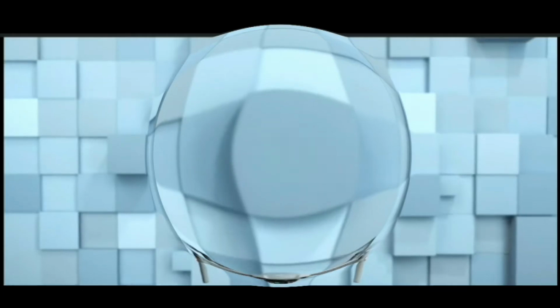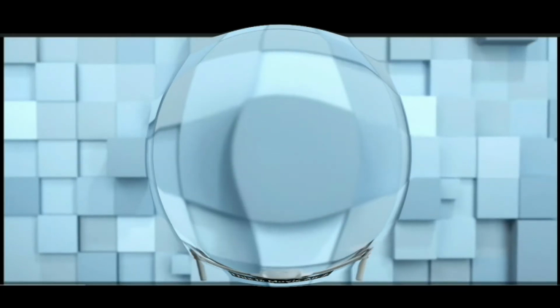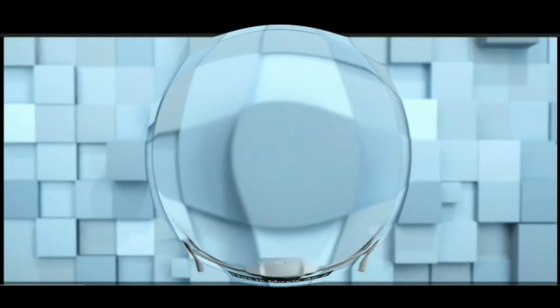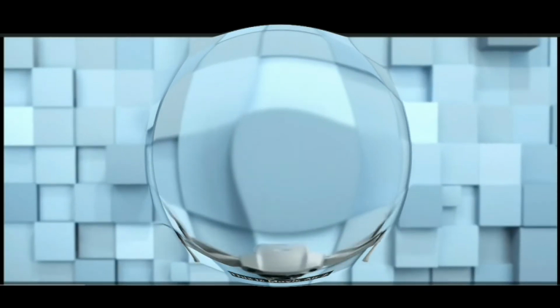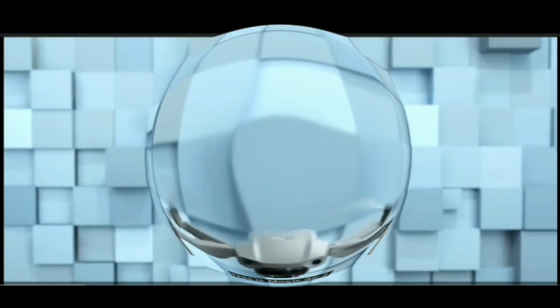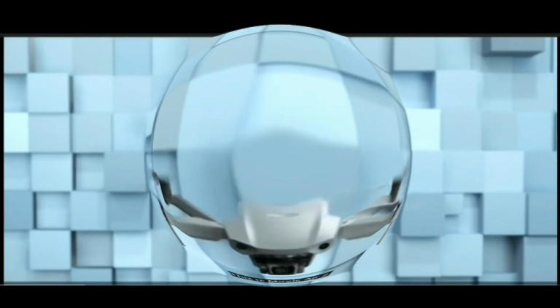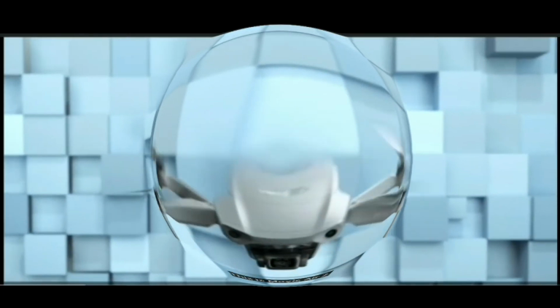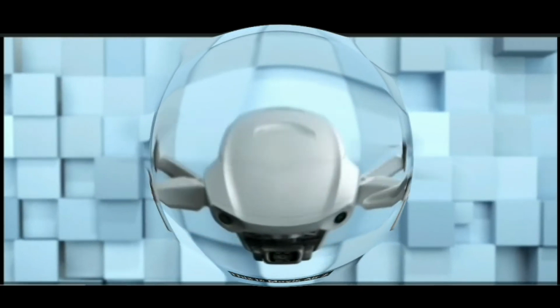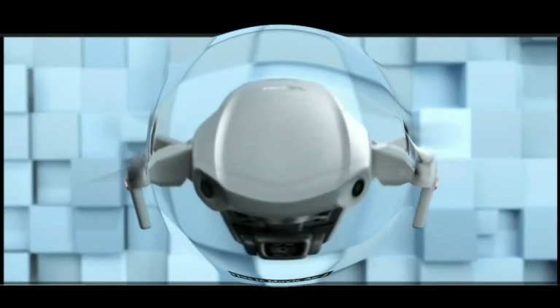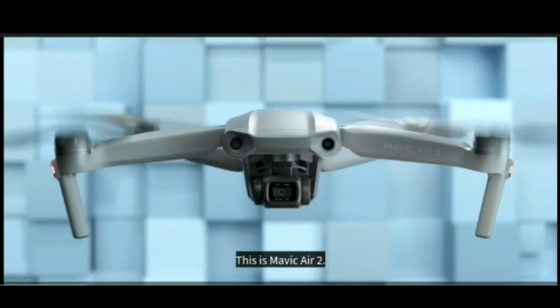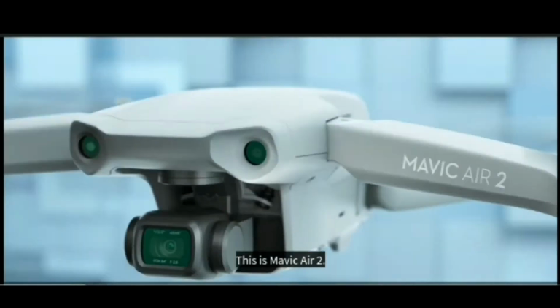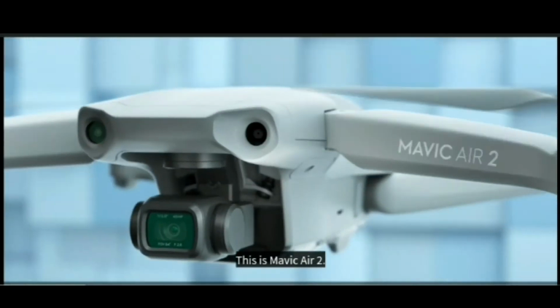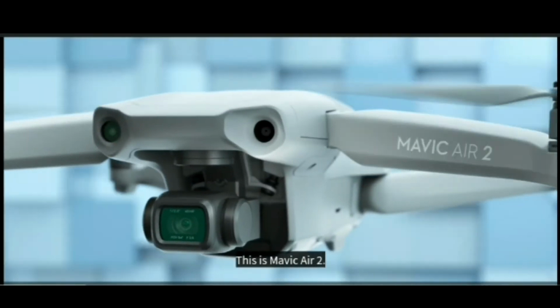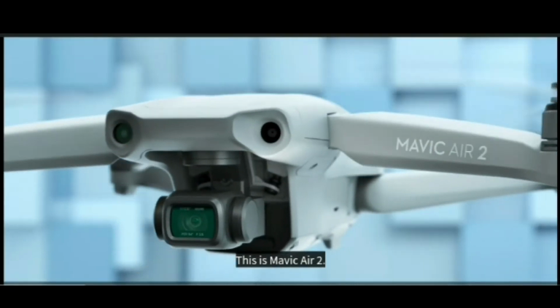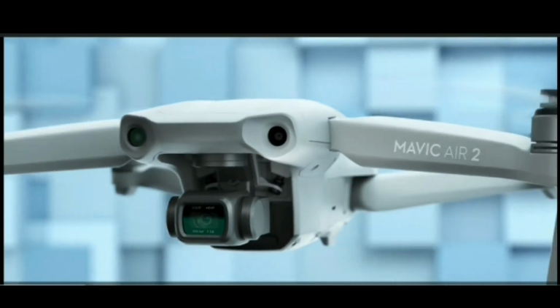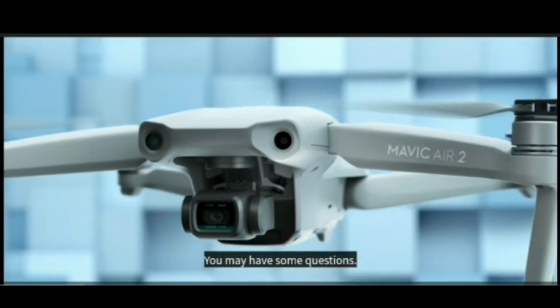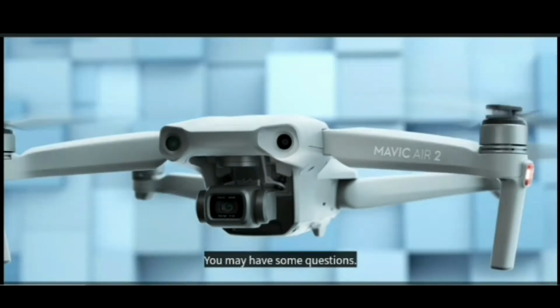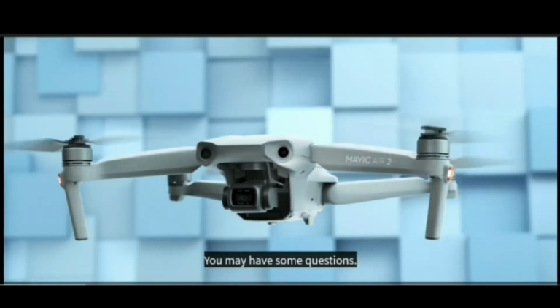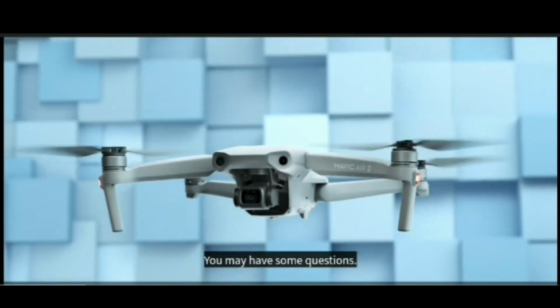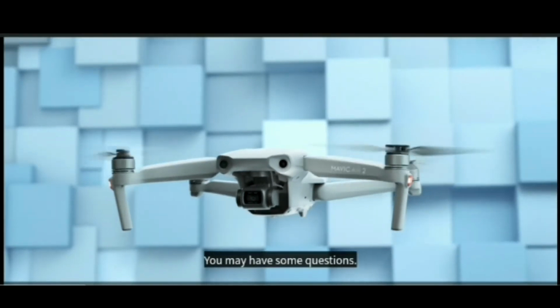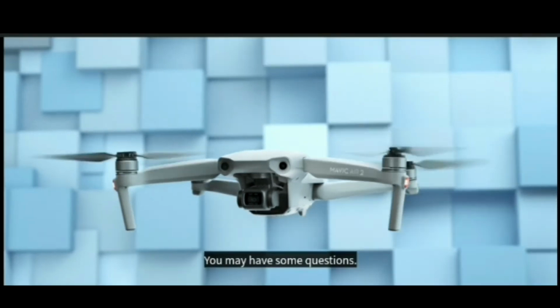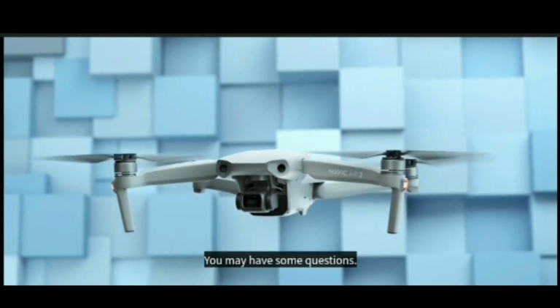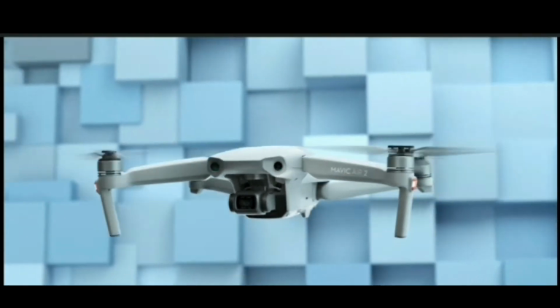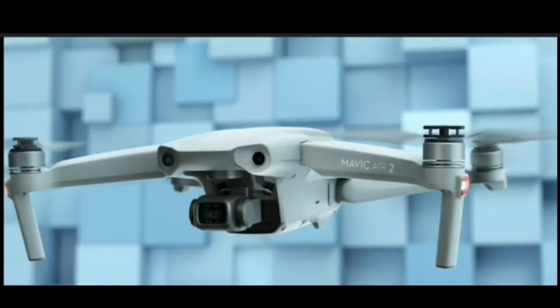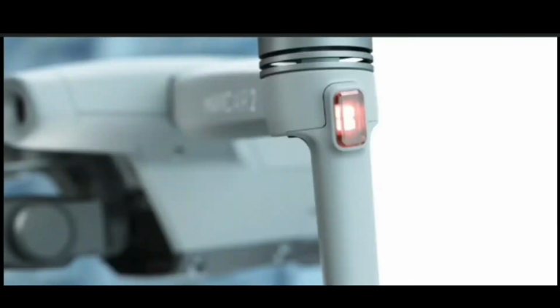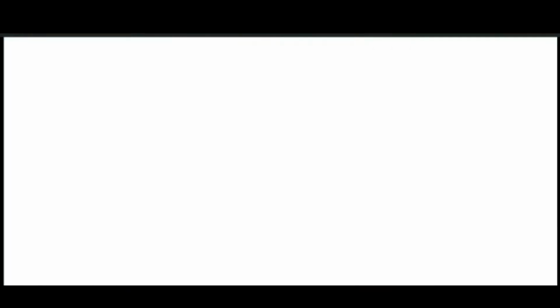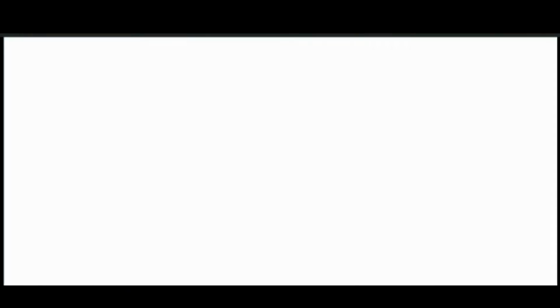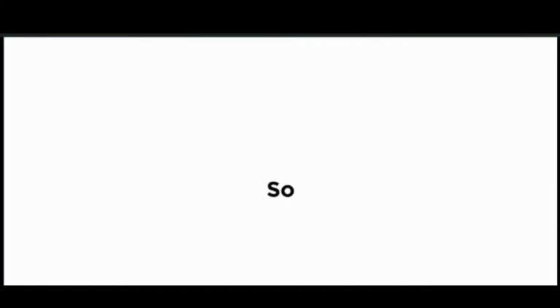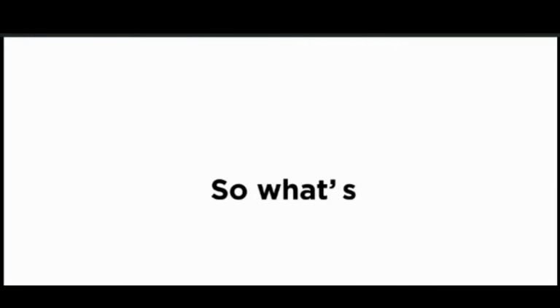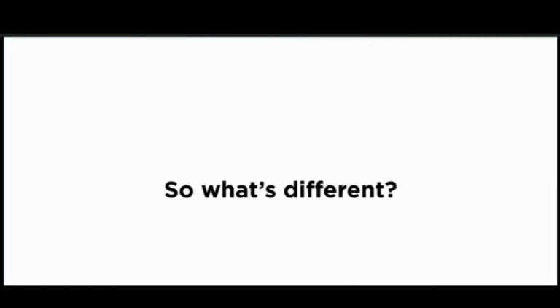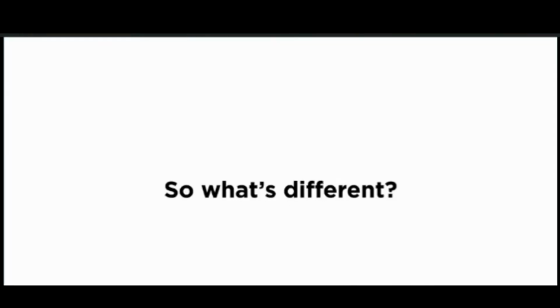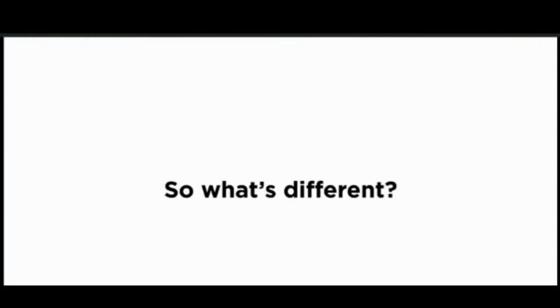This is Mavic Air 2. You may have some questions, like... so what's different?